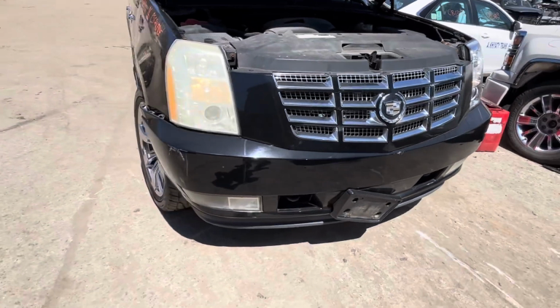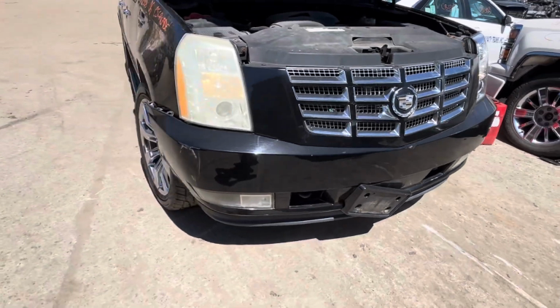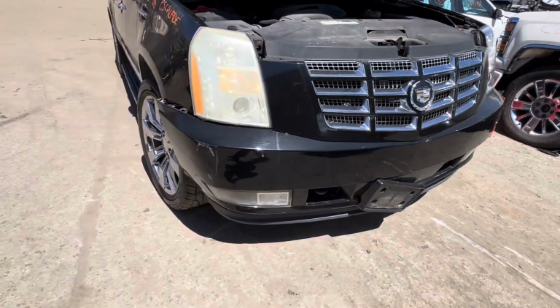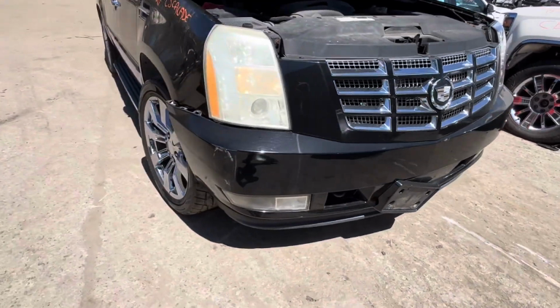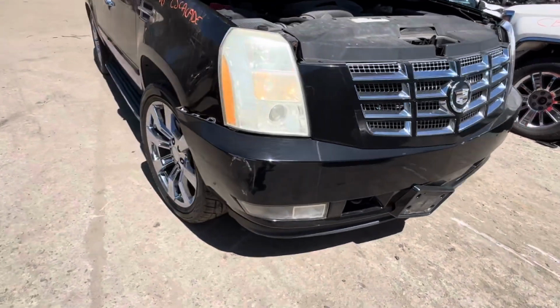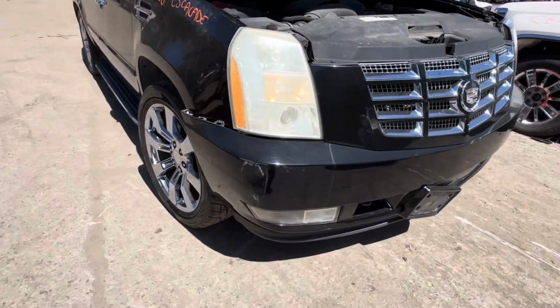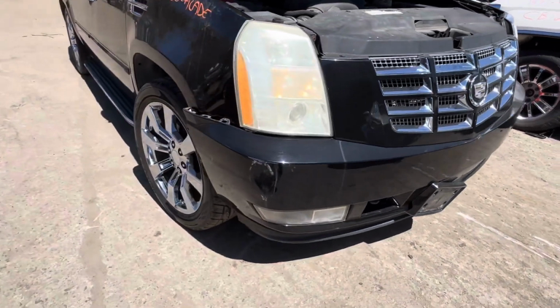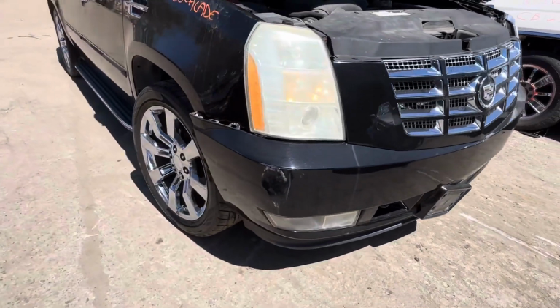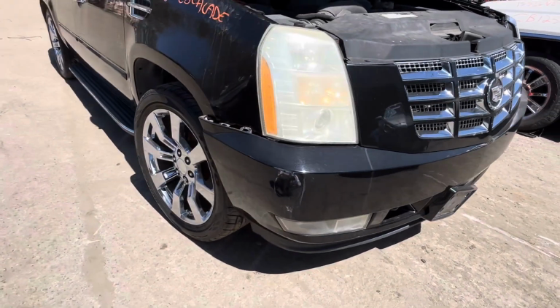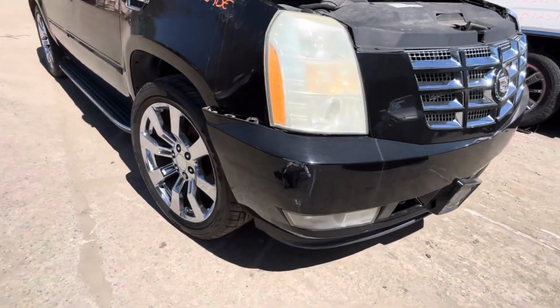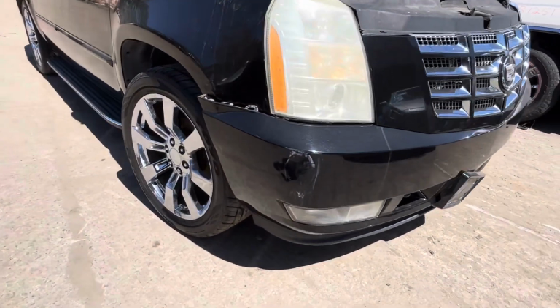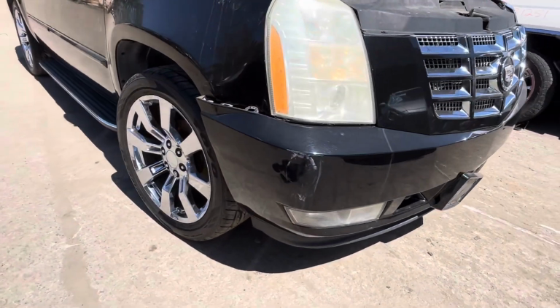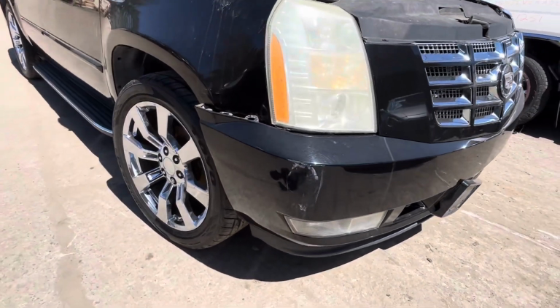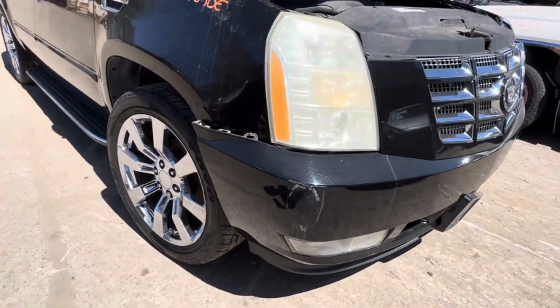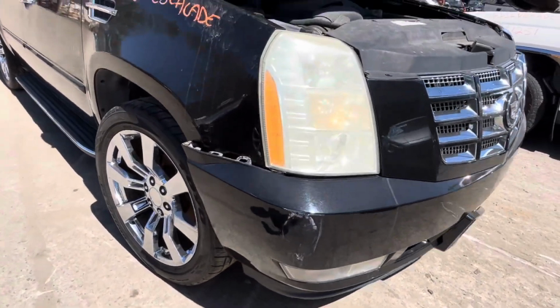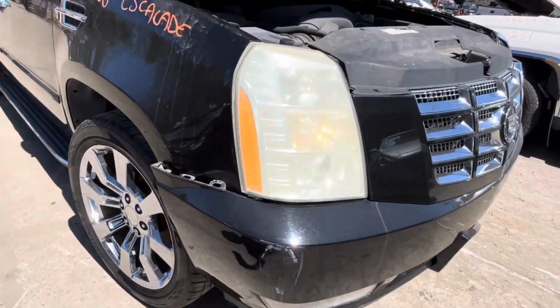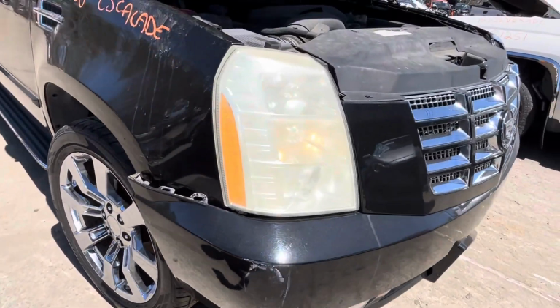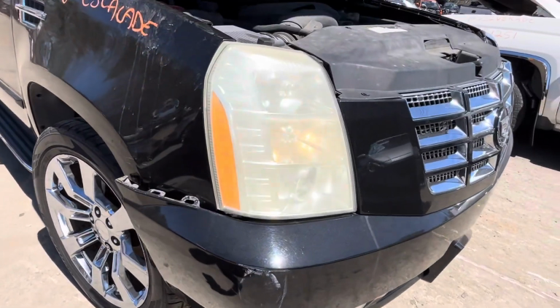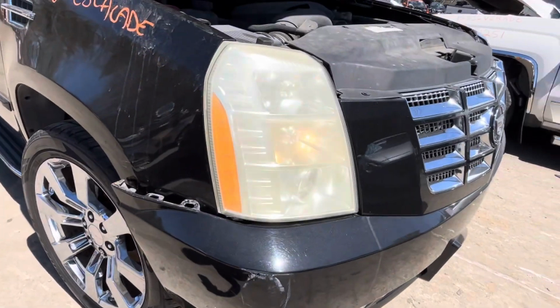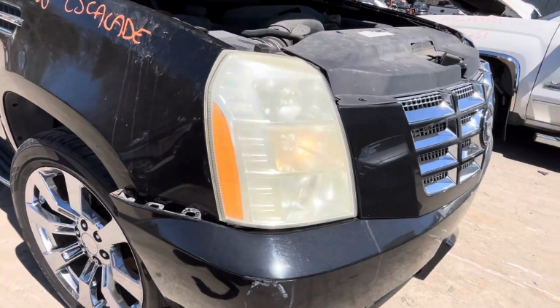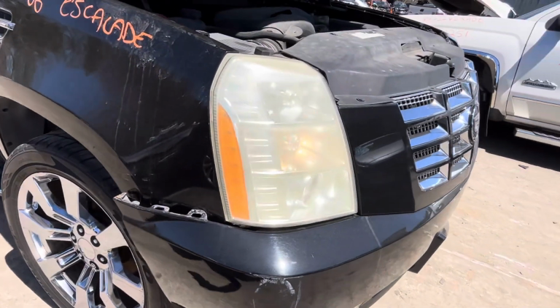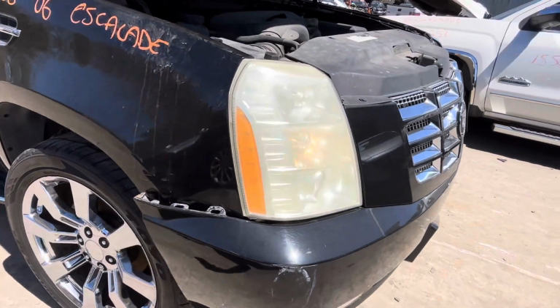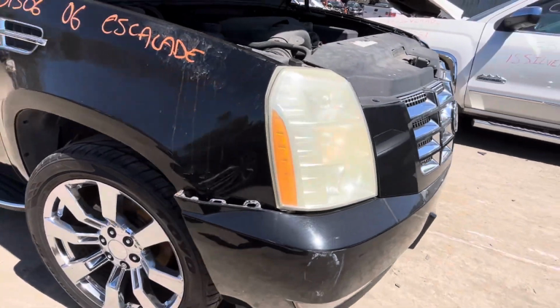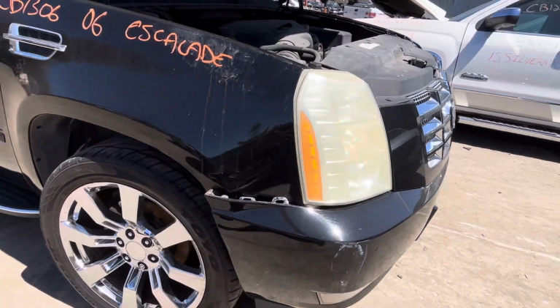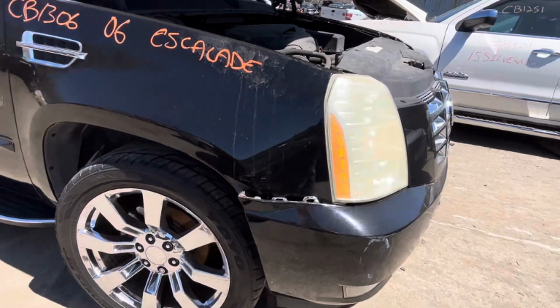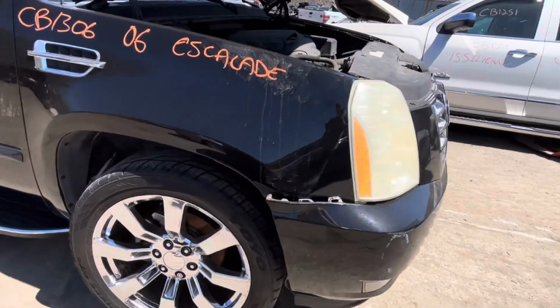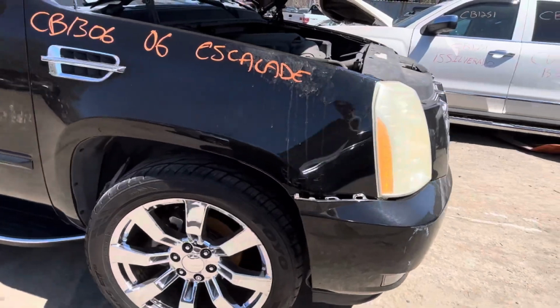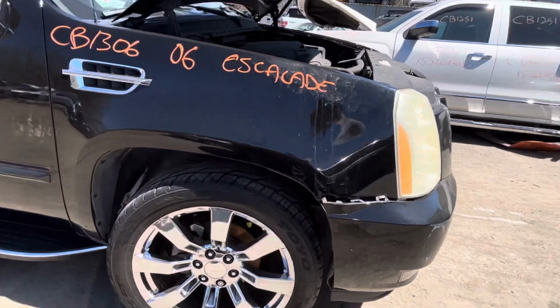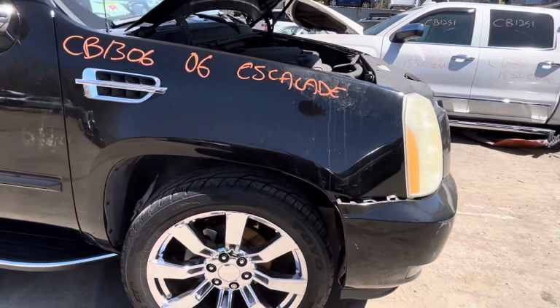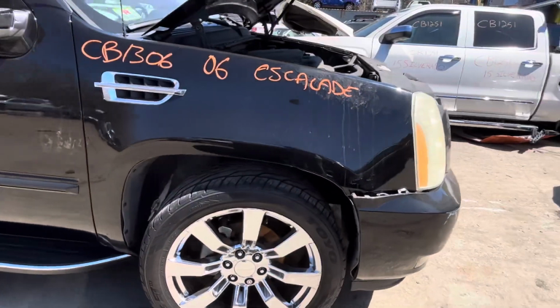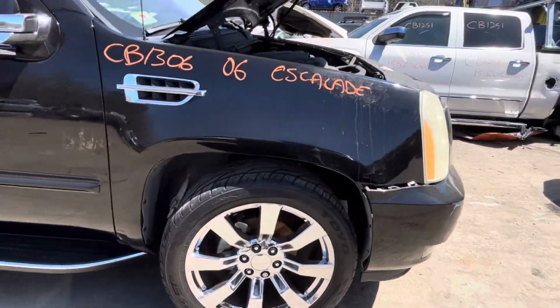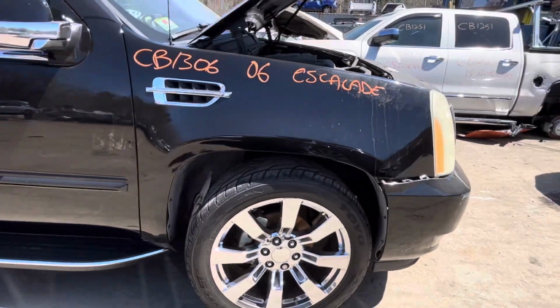Bumper's just sticking out a little bit, got a little scuffed in — a little bit, fine. Right headlight is foggy. Fender looks good.